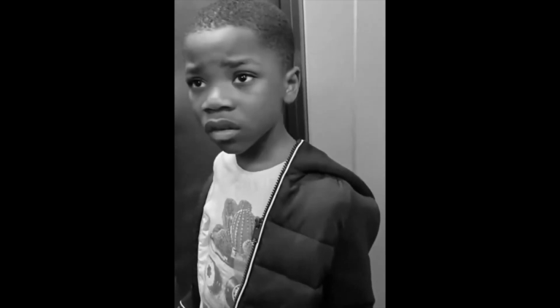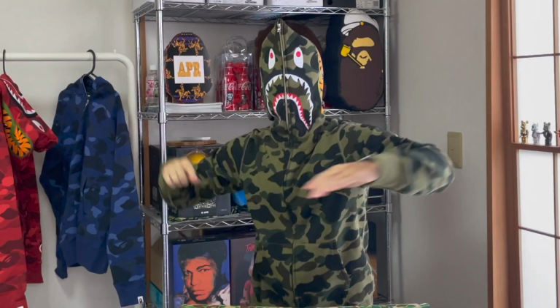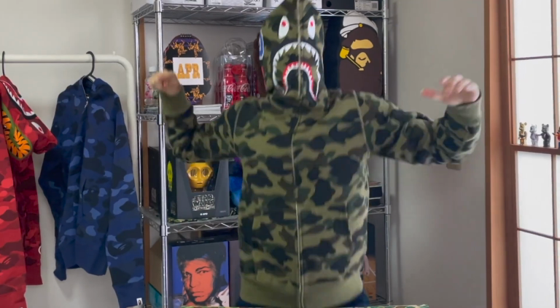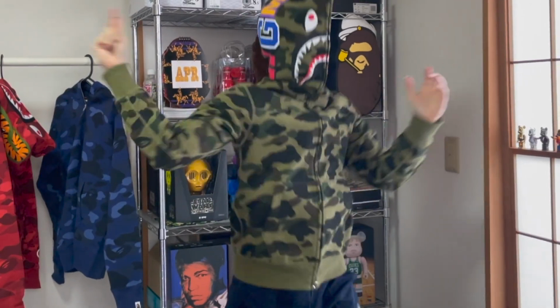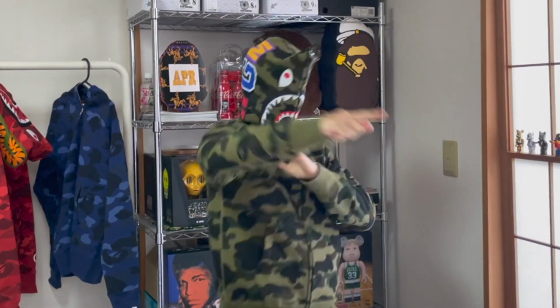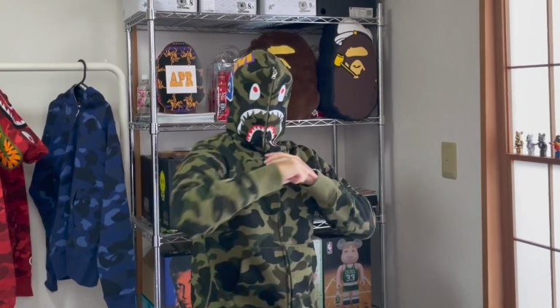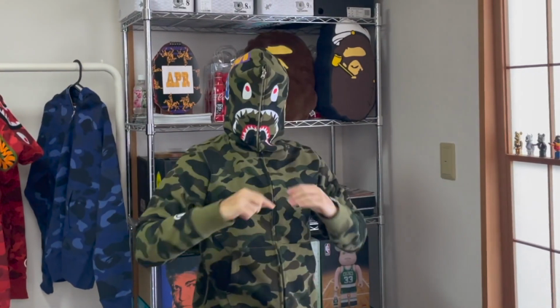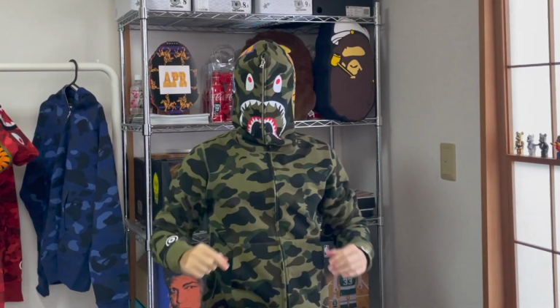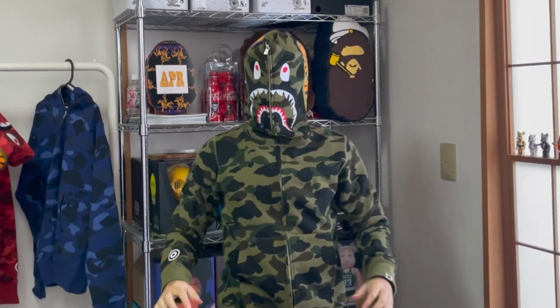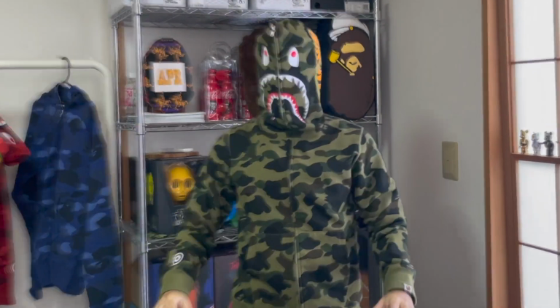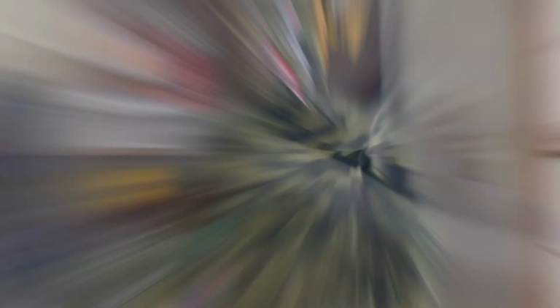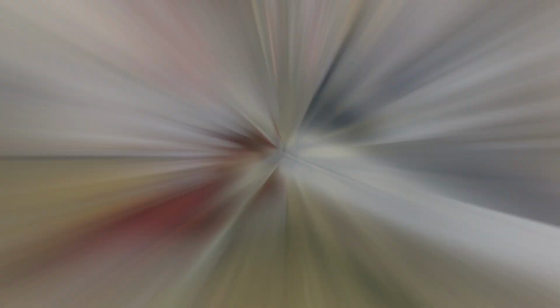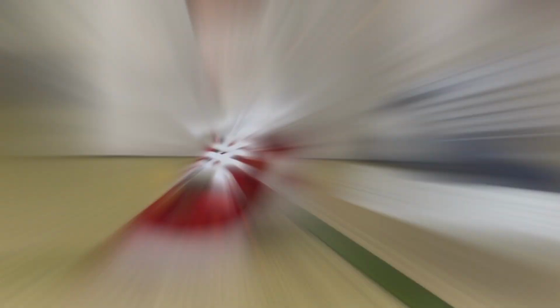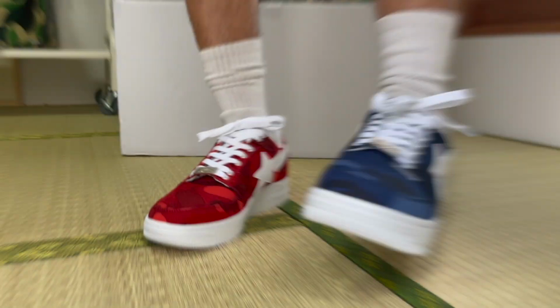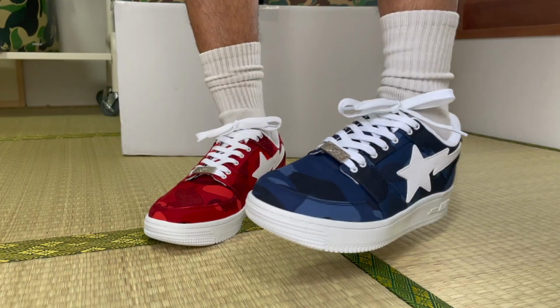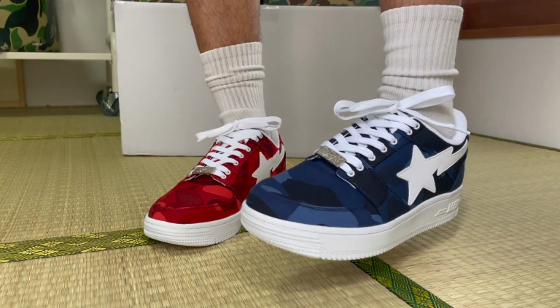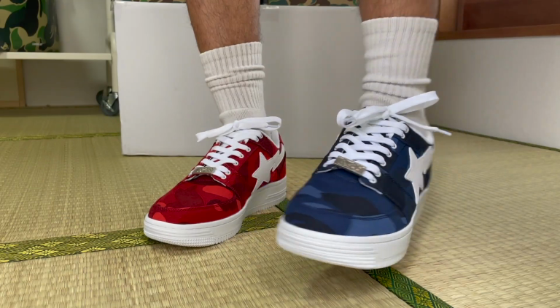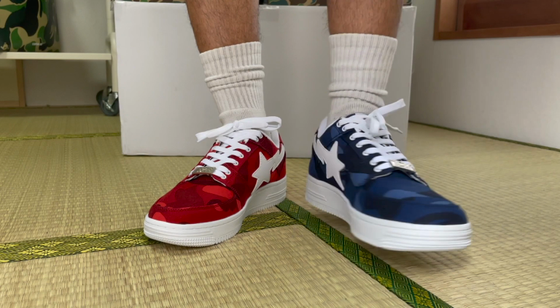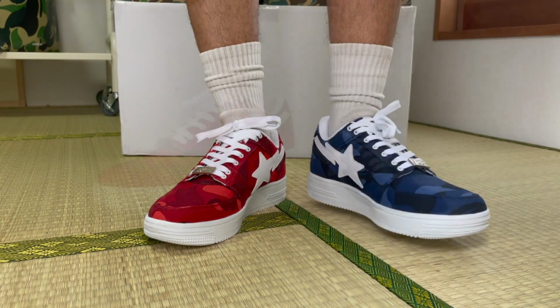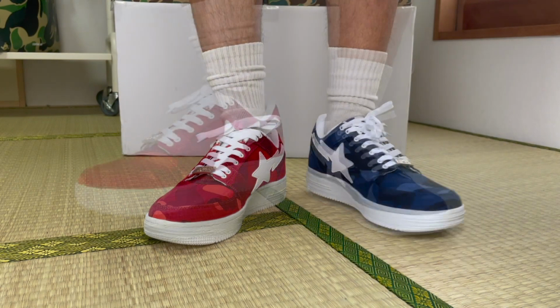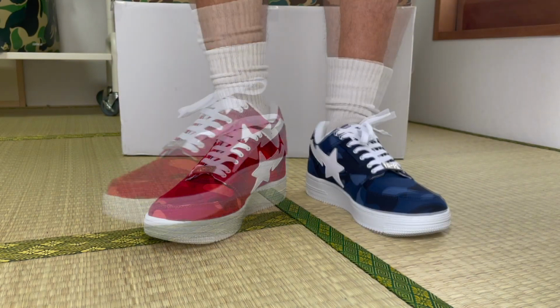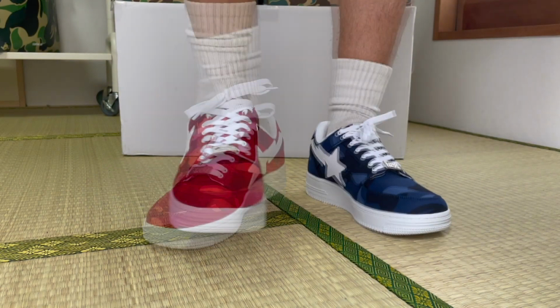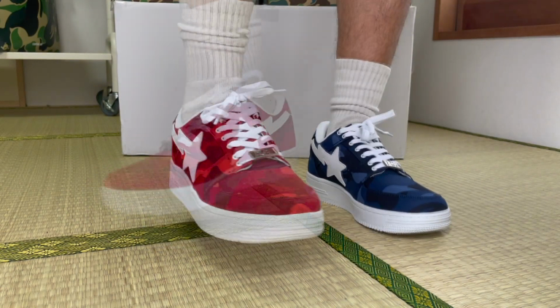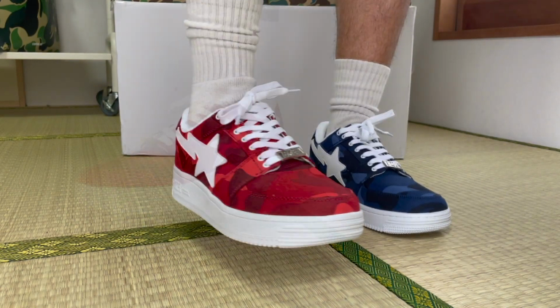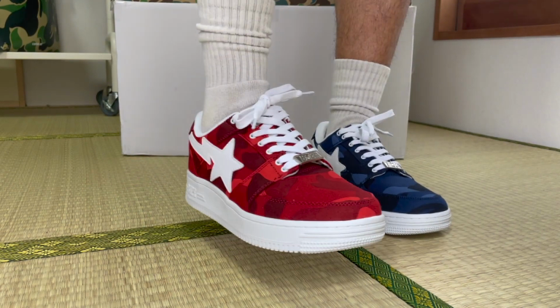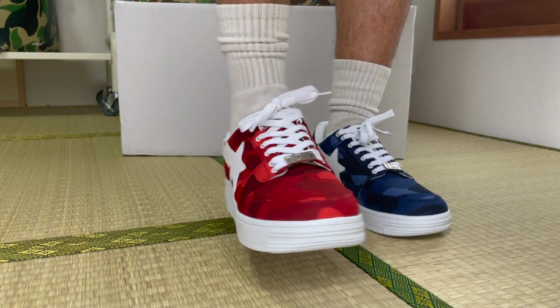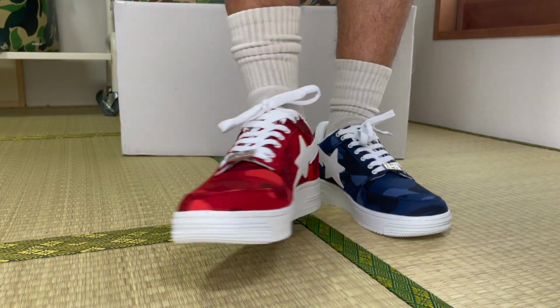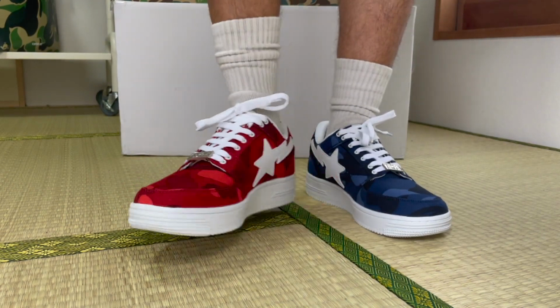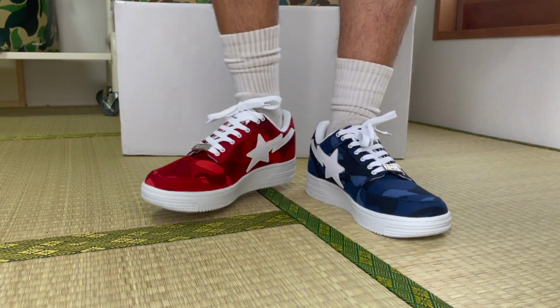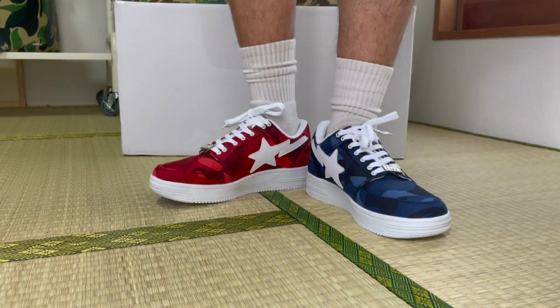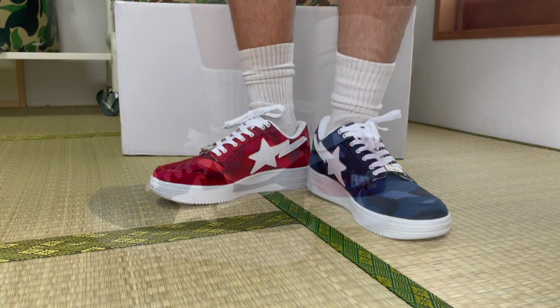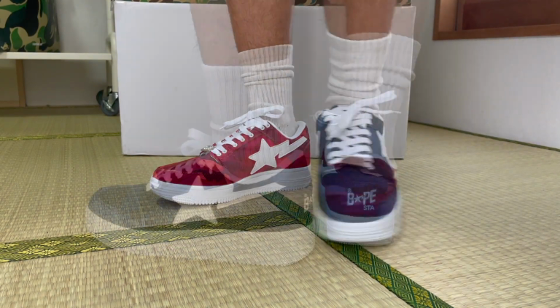Let's get into the video. The Color Camel Bapesters.